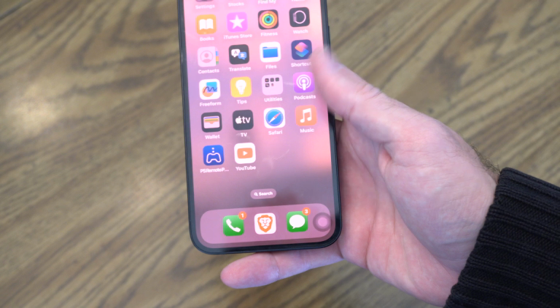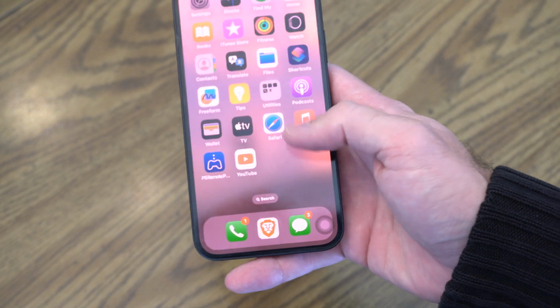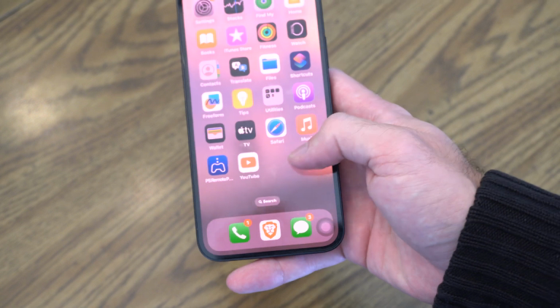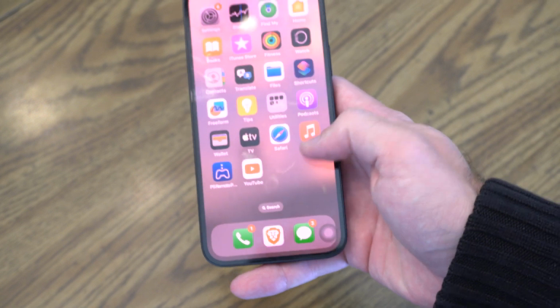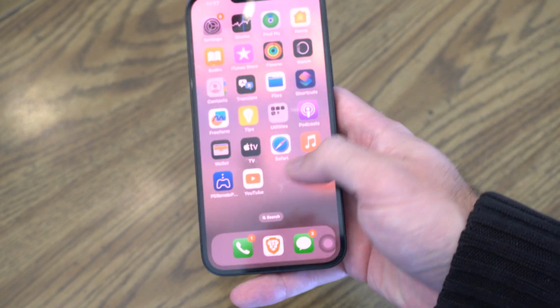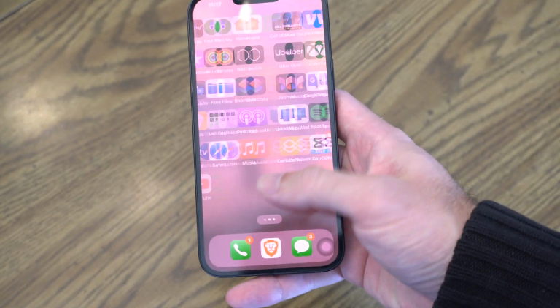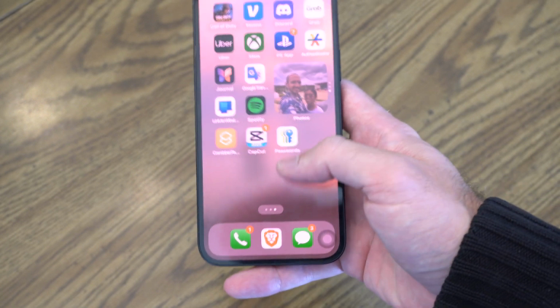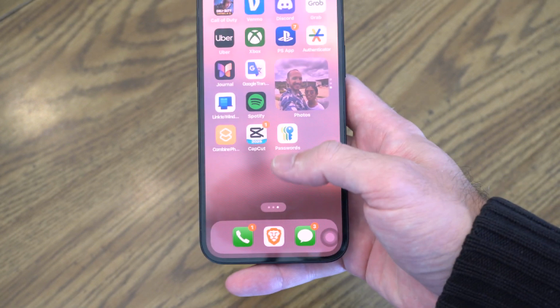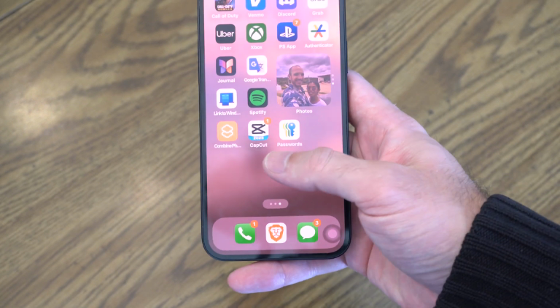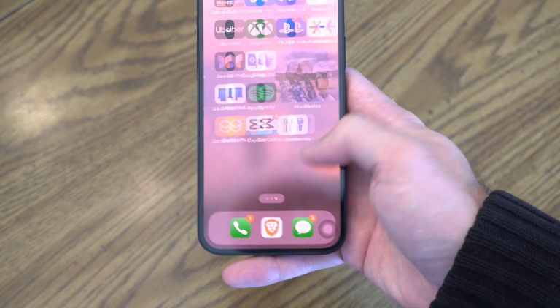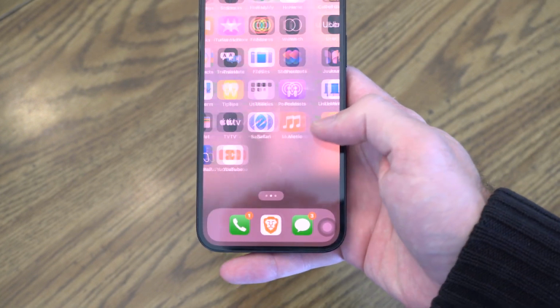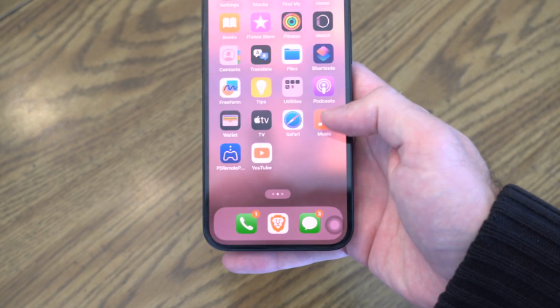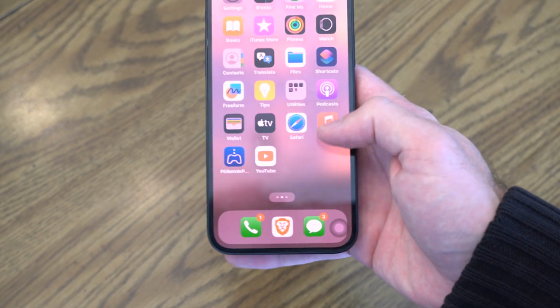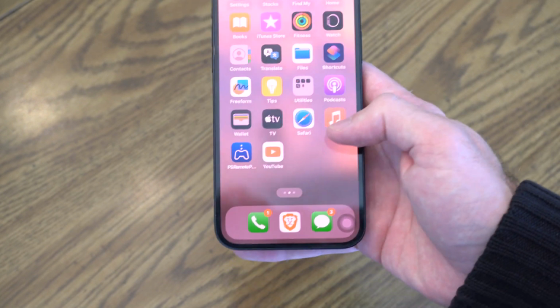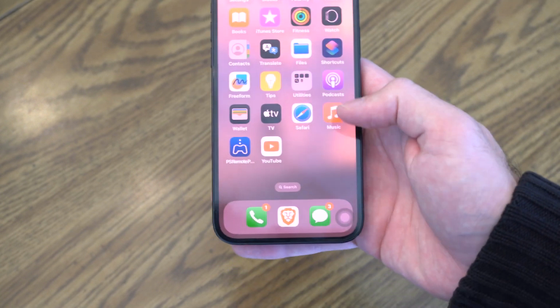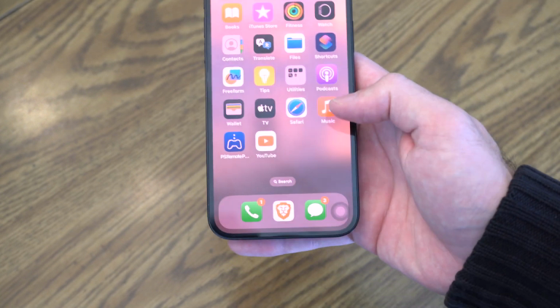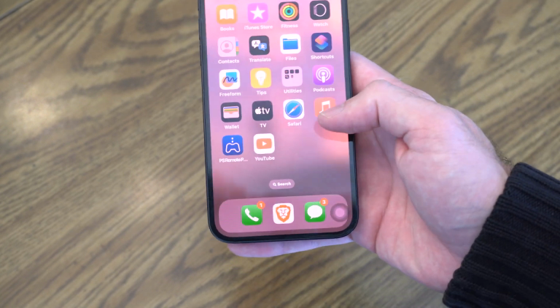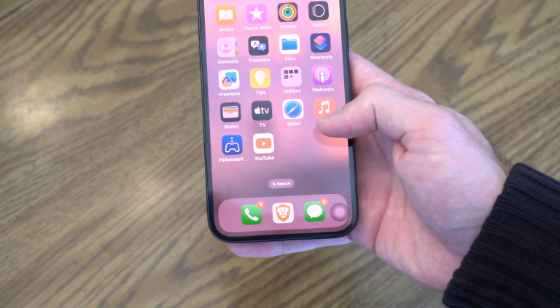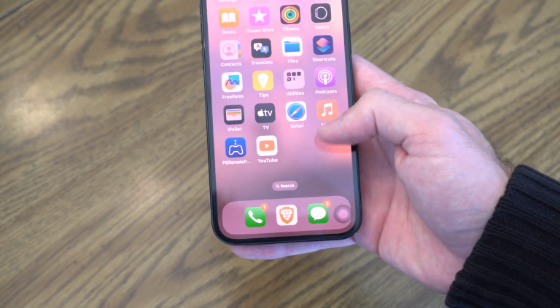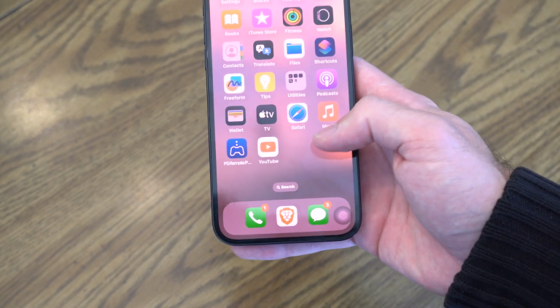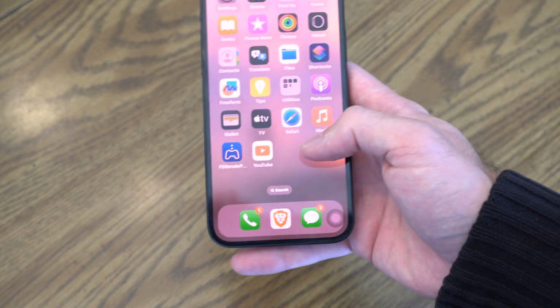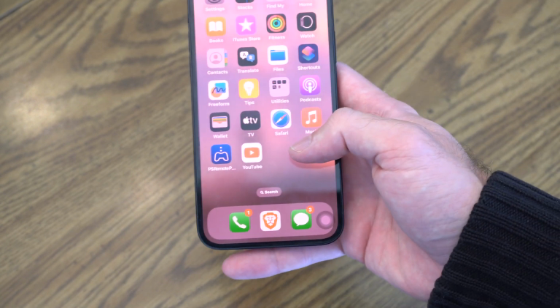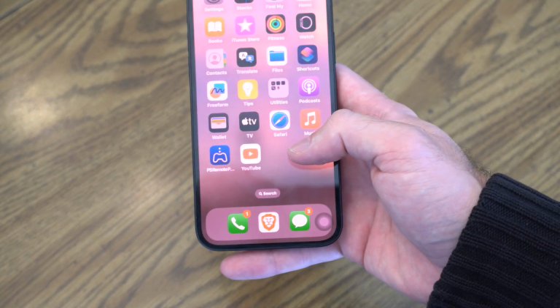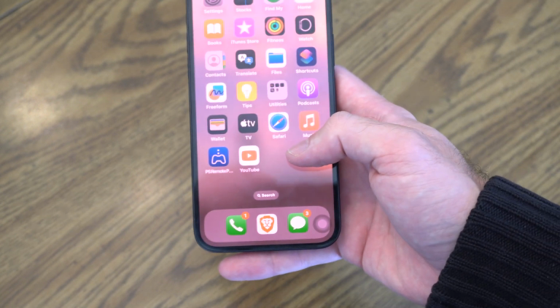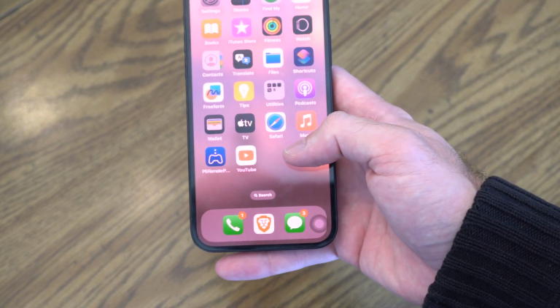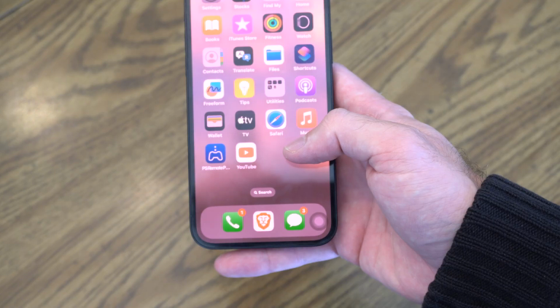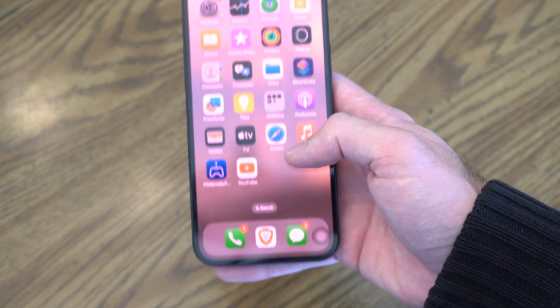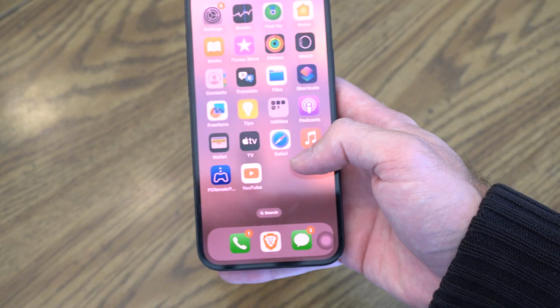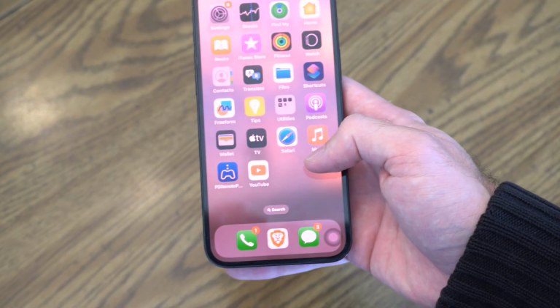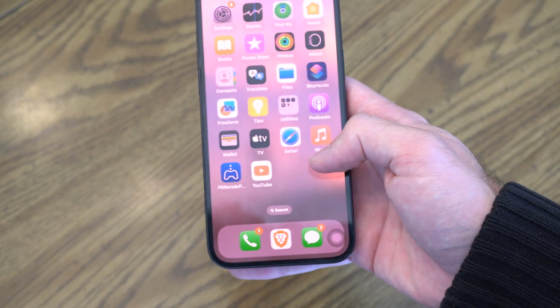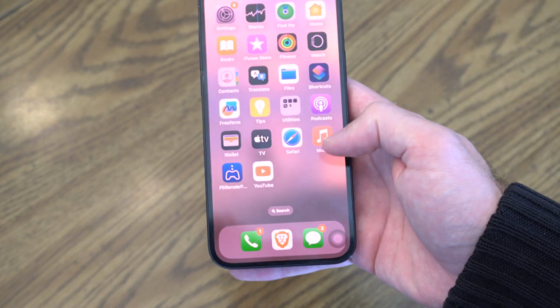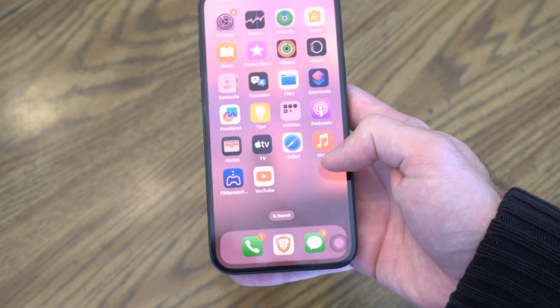Hey everyone, this is Tim from YourSake Studios. Today in this video, I'm going to show you how to scan NFC tags on your iPhone.